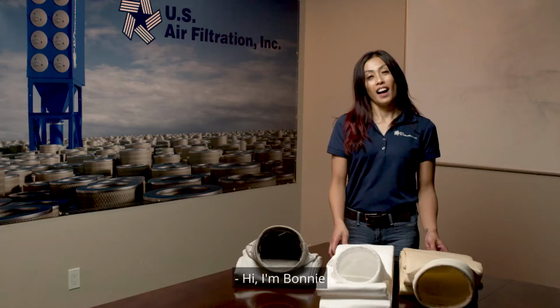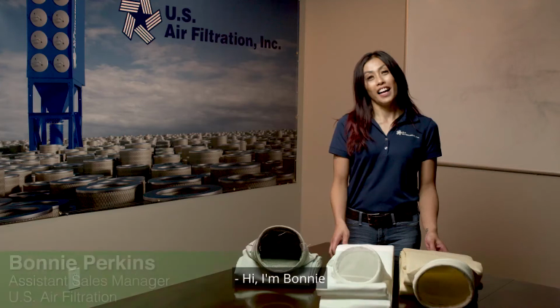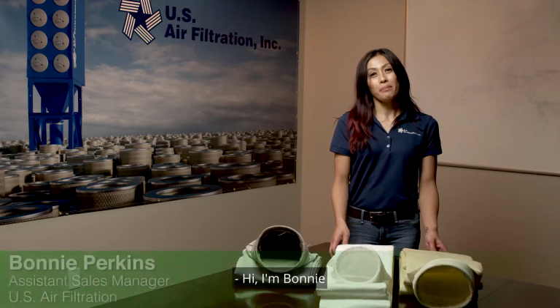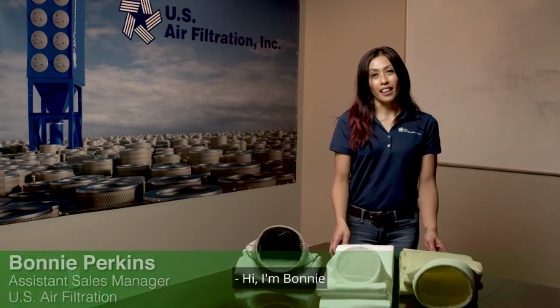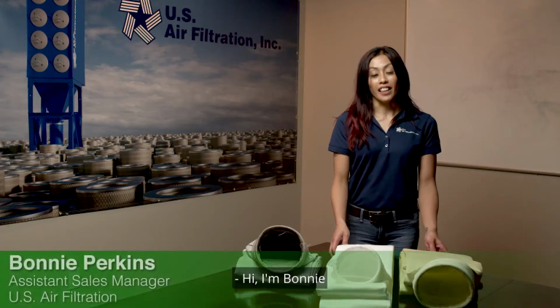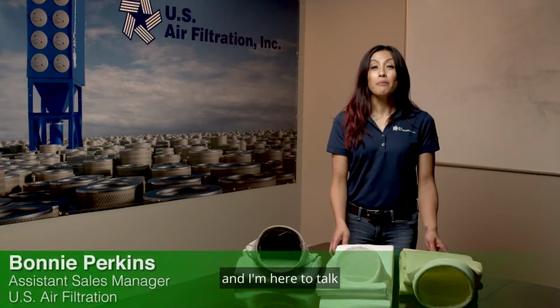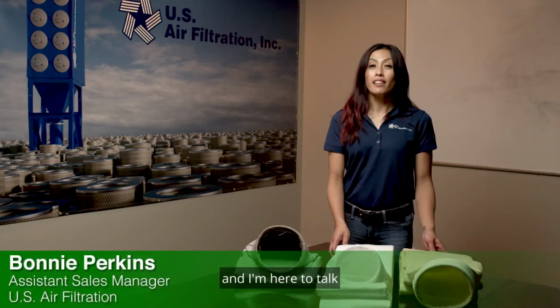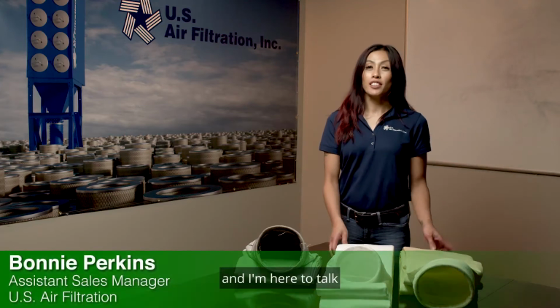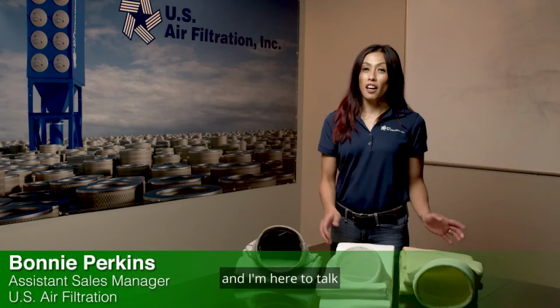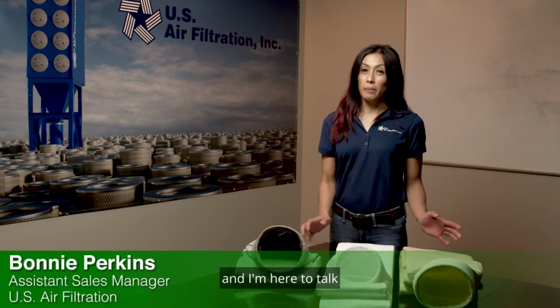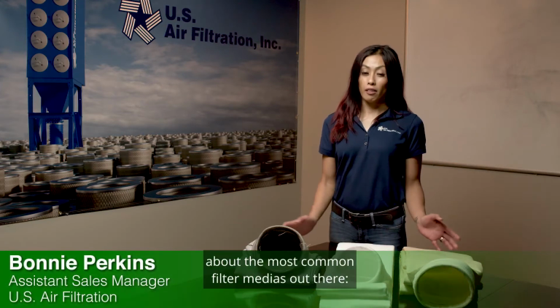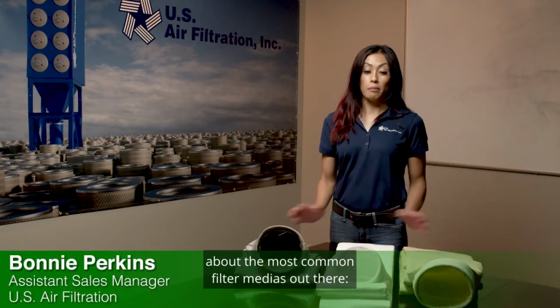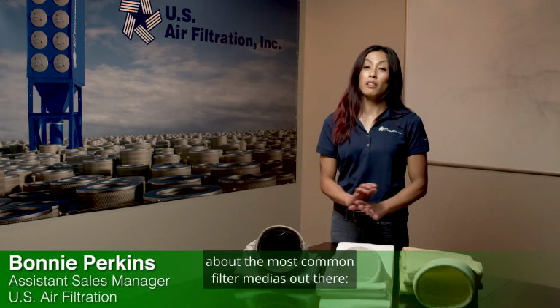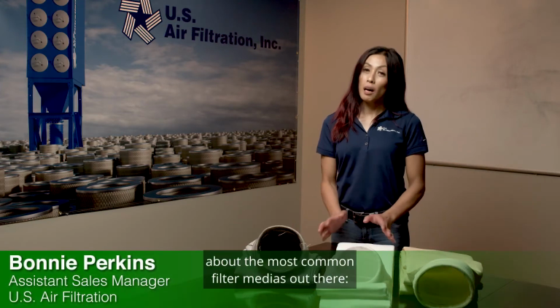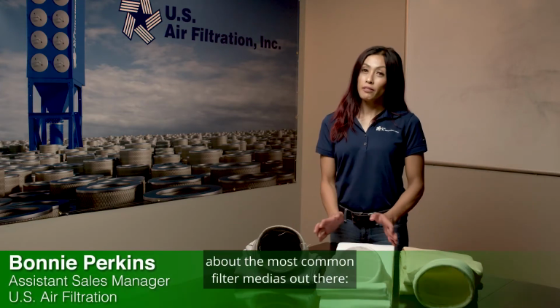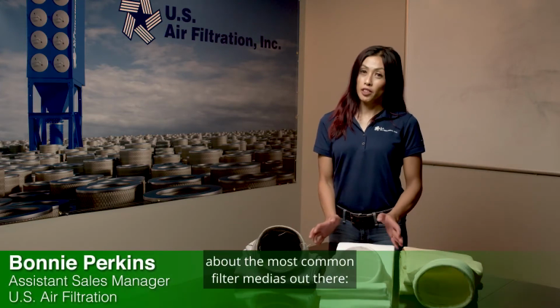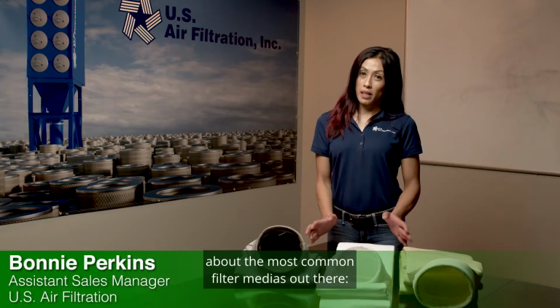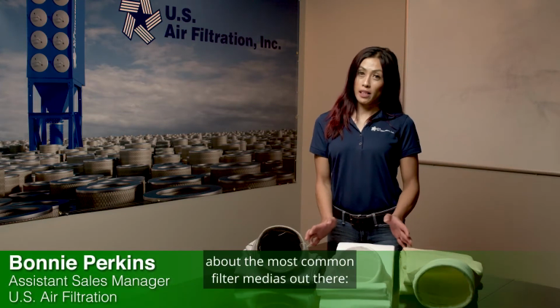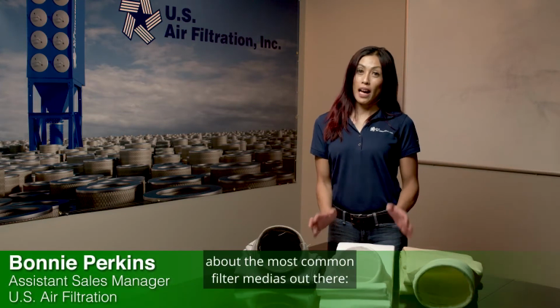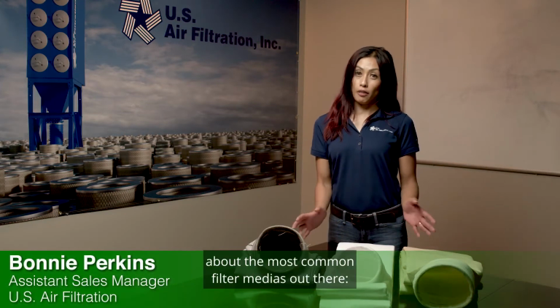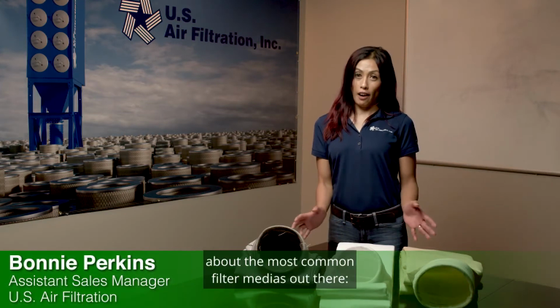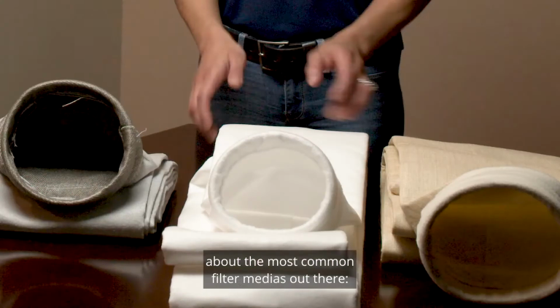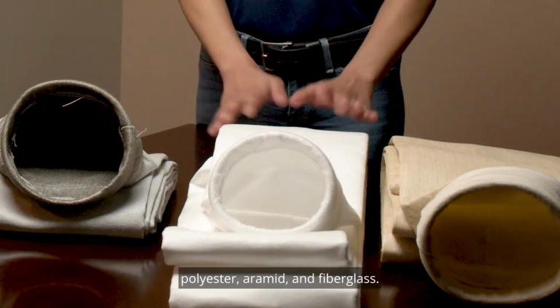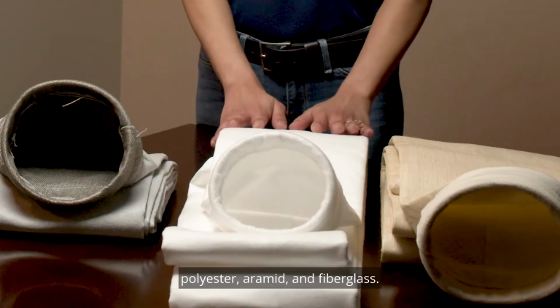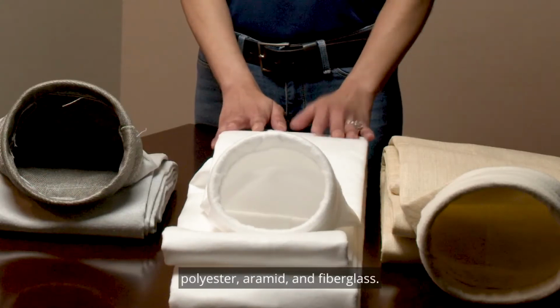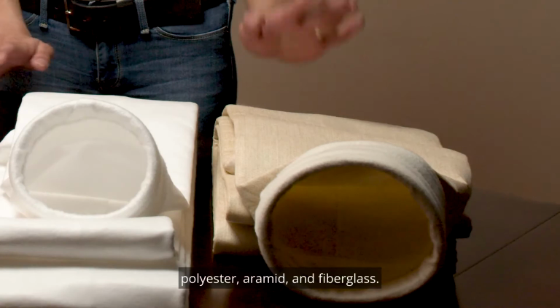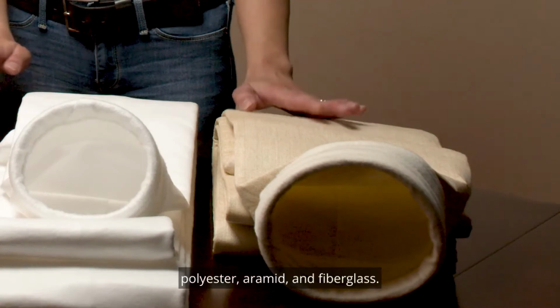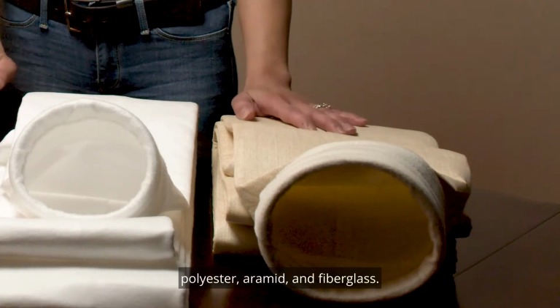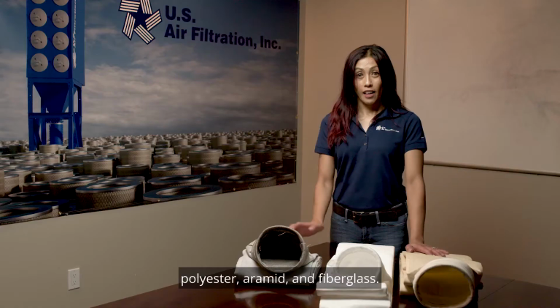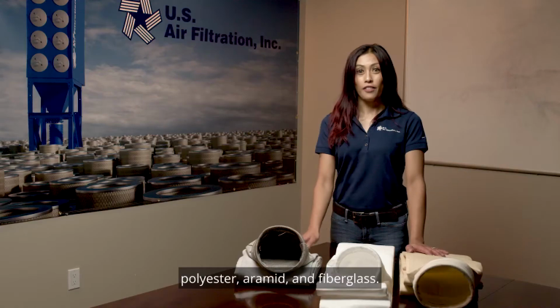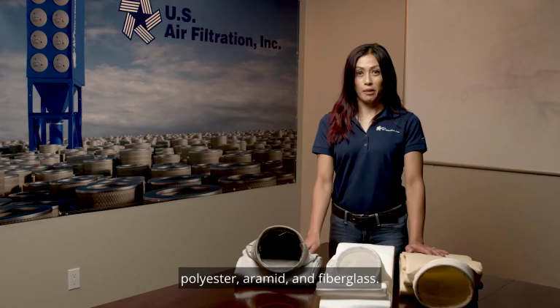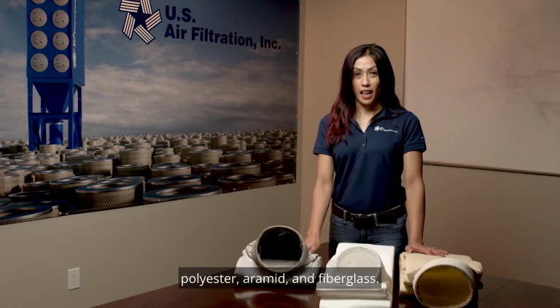Hi, I'm Bonnie, and I'm here to talk about the most common filter medias out there: polyester, aramid, and fiberglass.